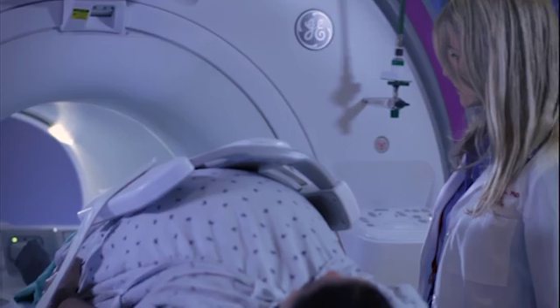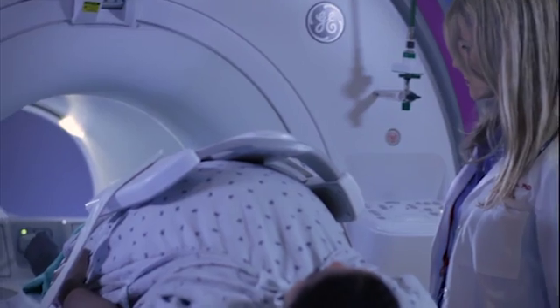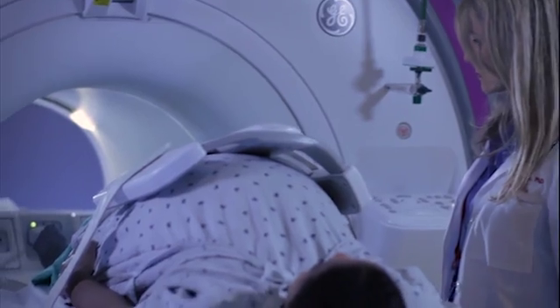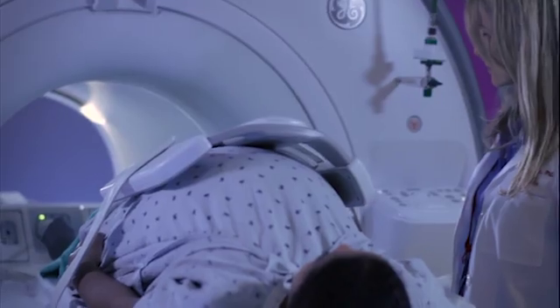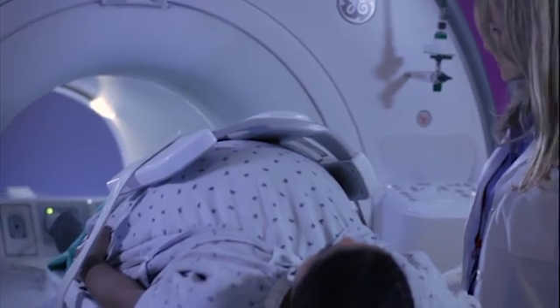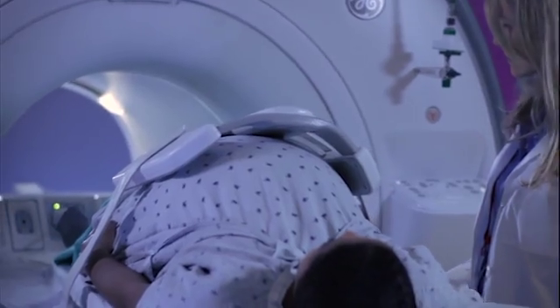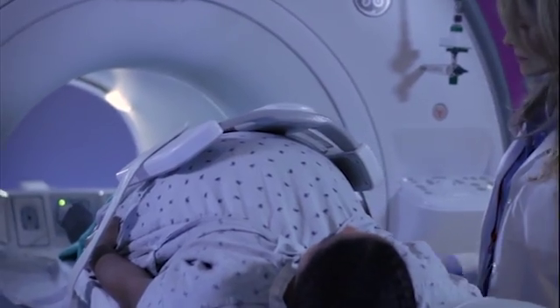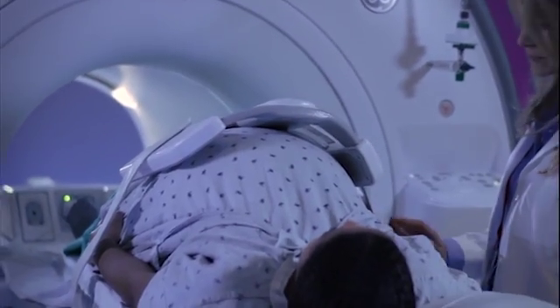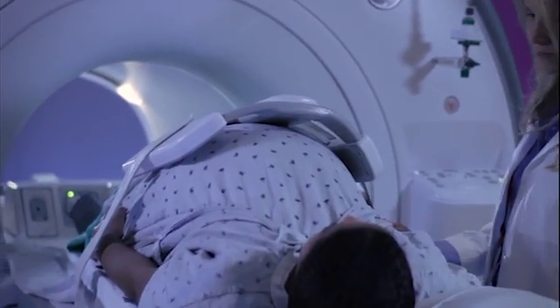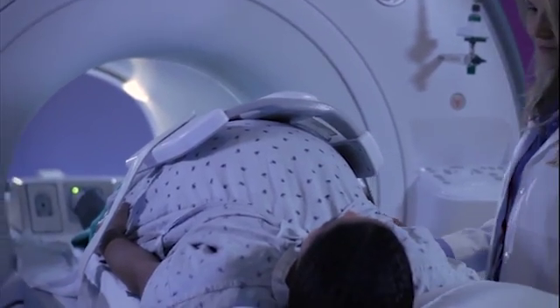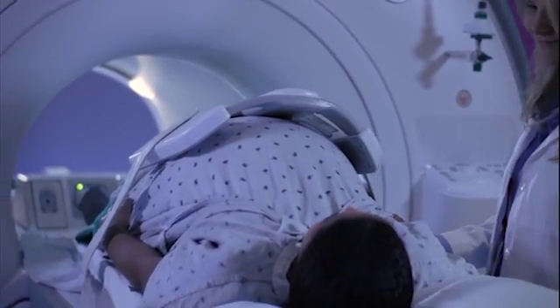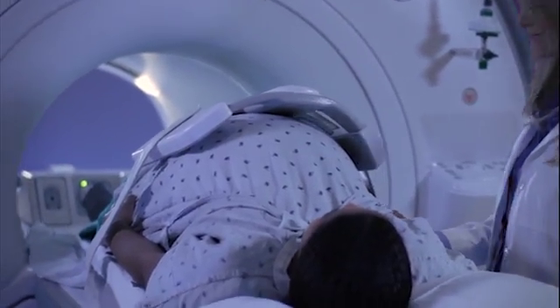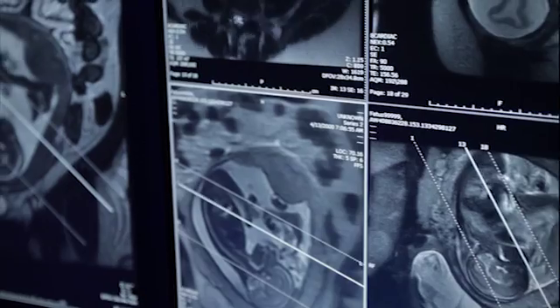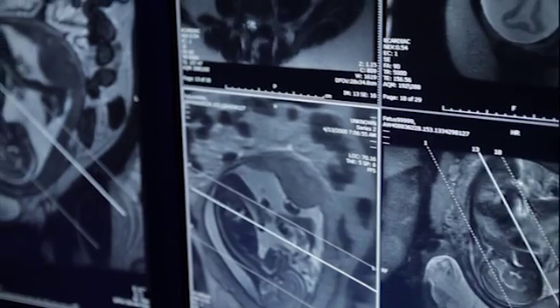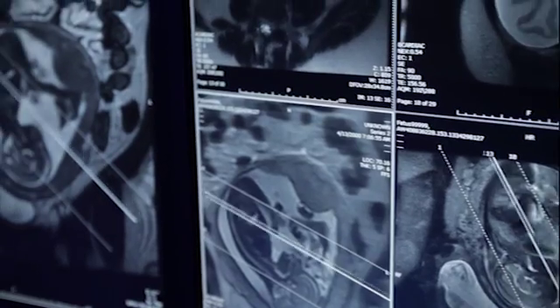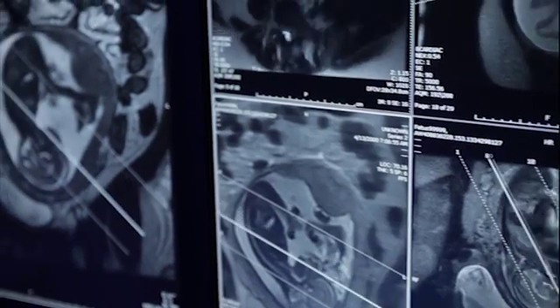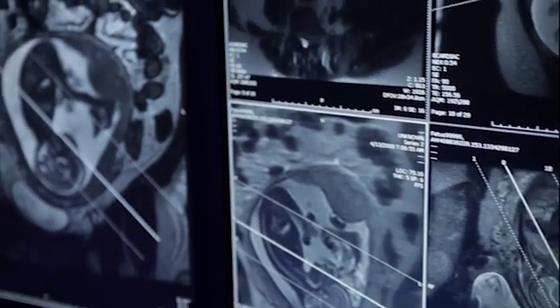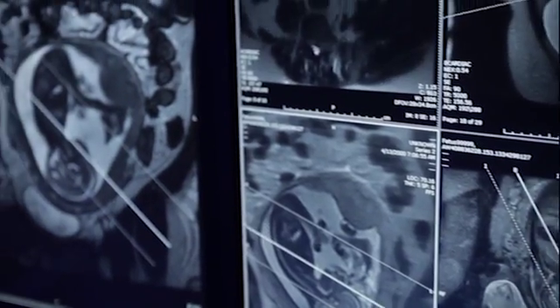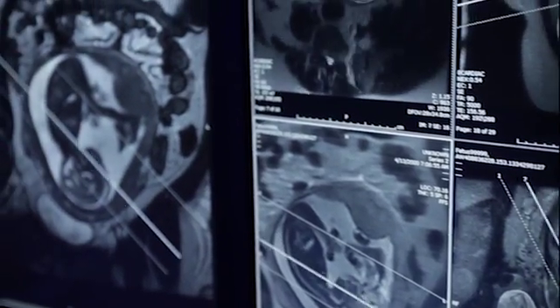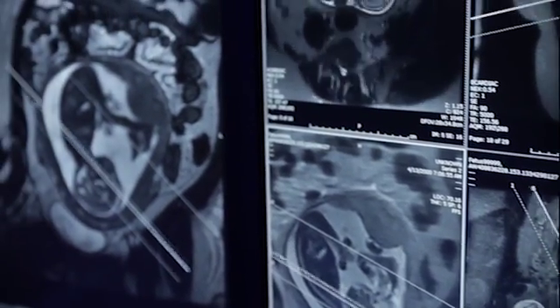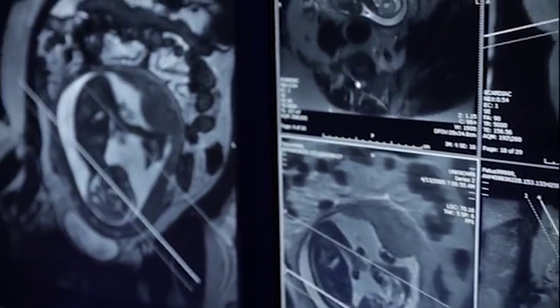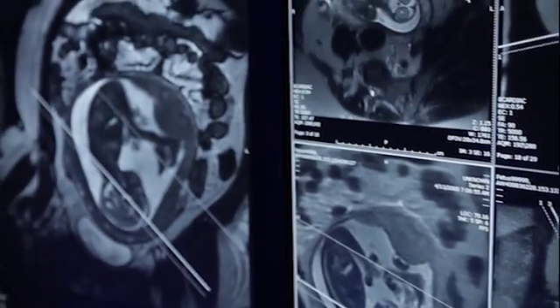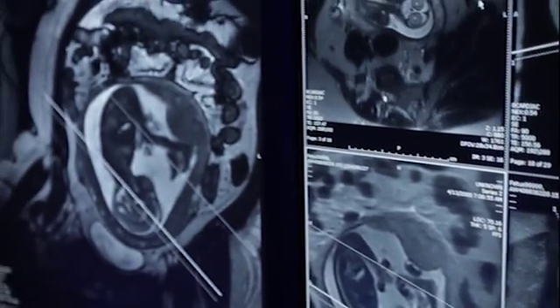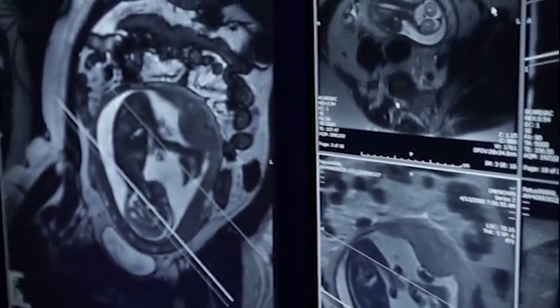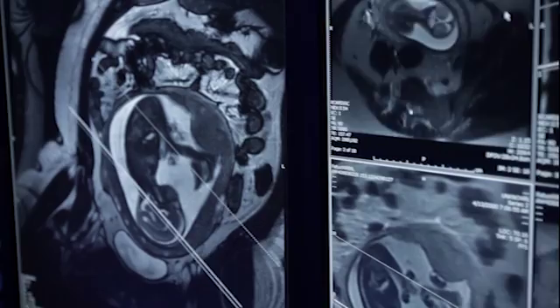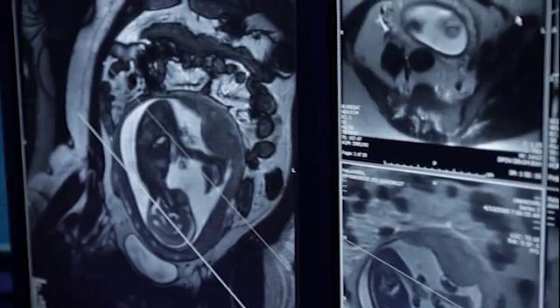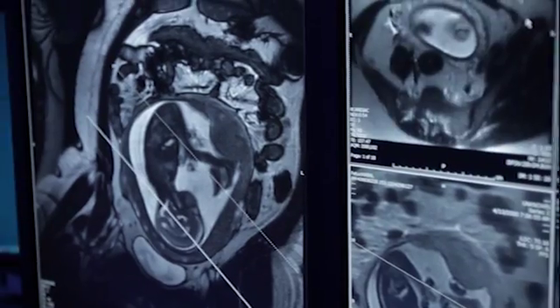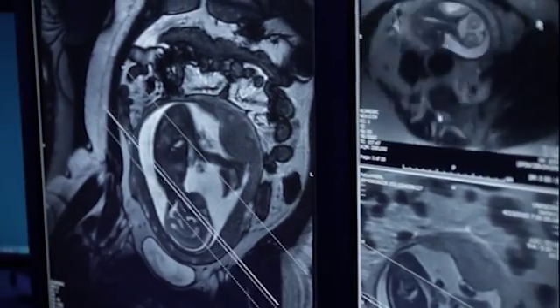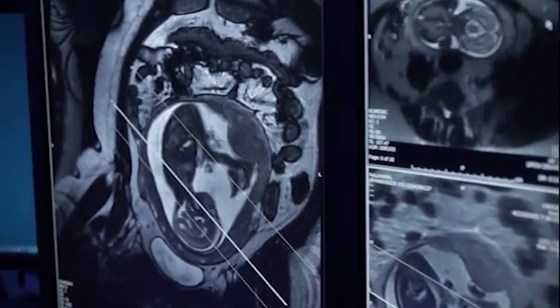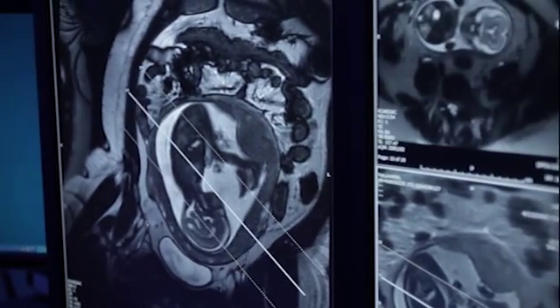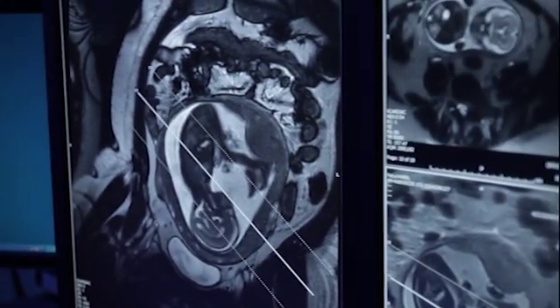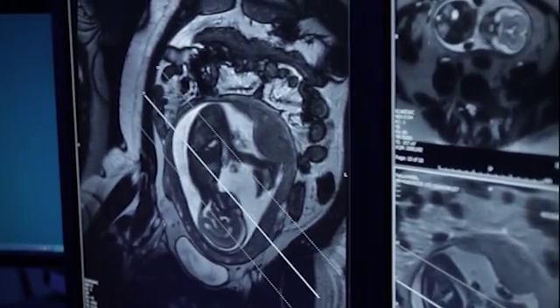Once they're in the MRI, it's about an hour. Sometimes it goes a little bit longer, just depending on how much fetal movement there is.